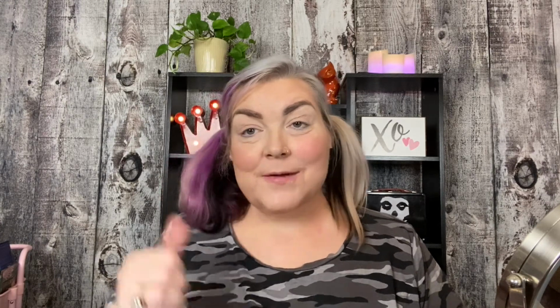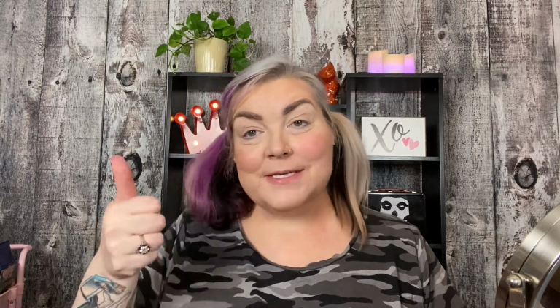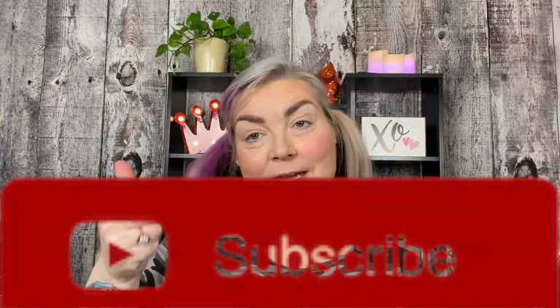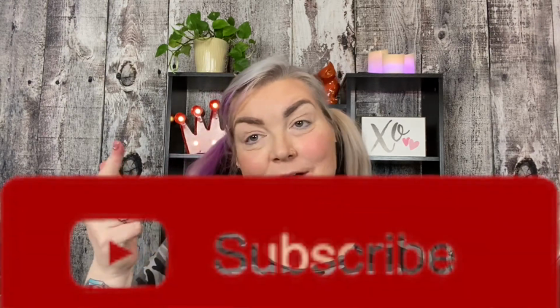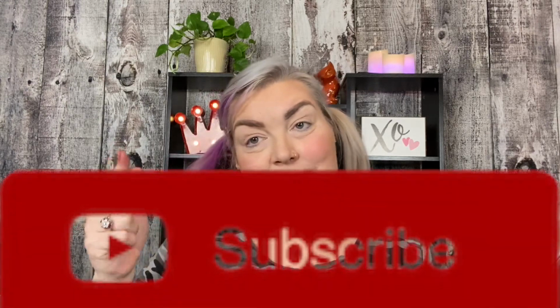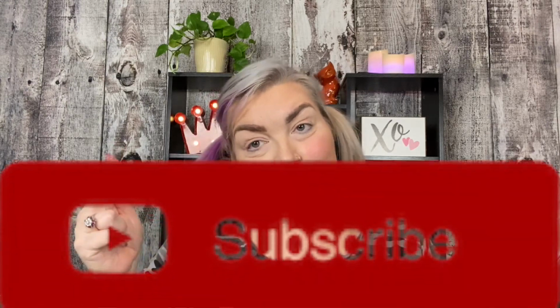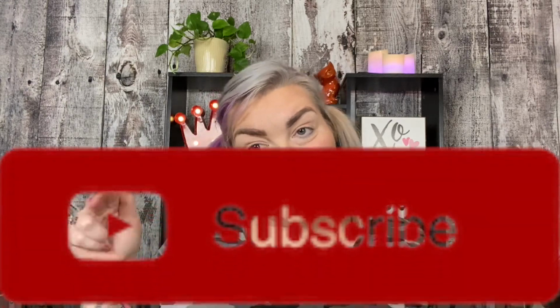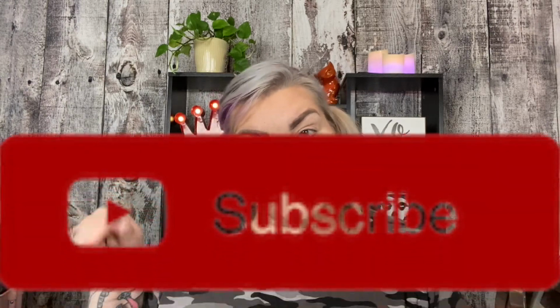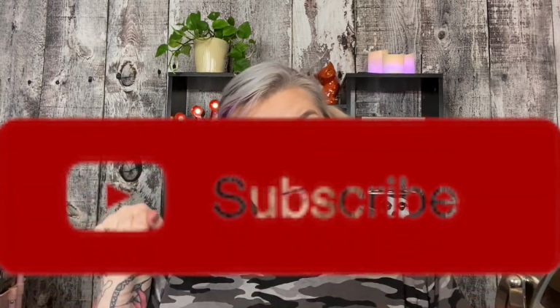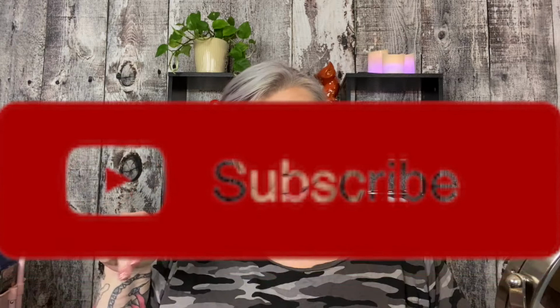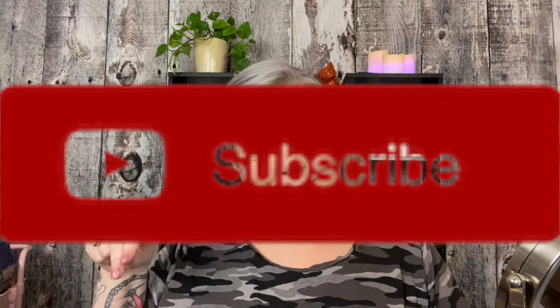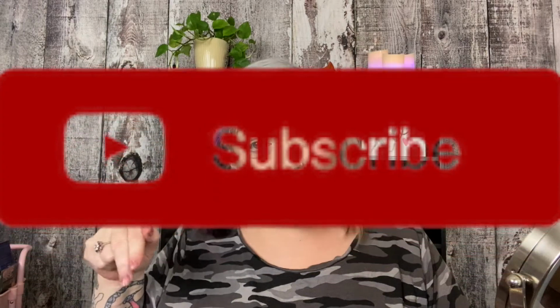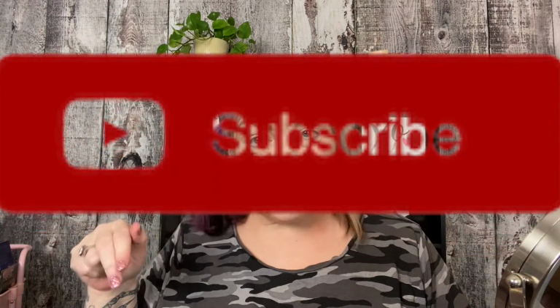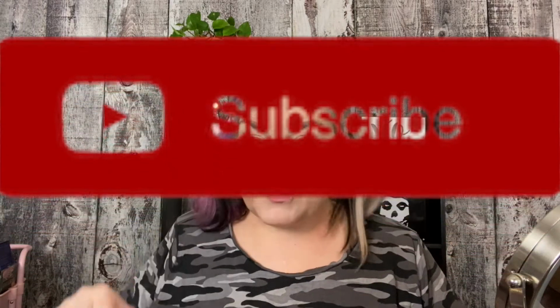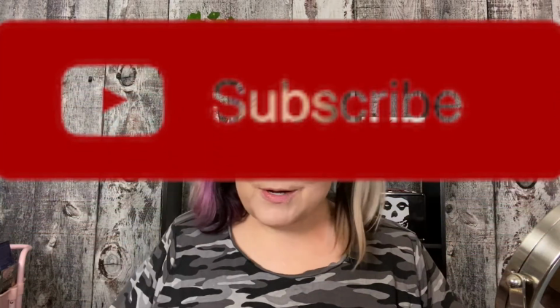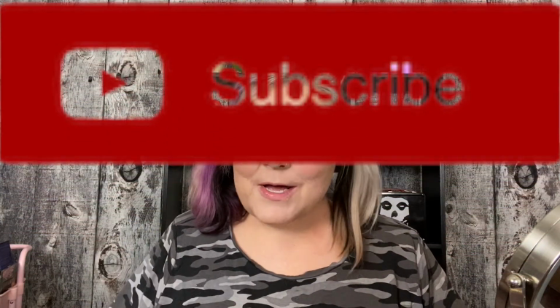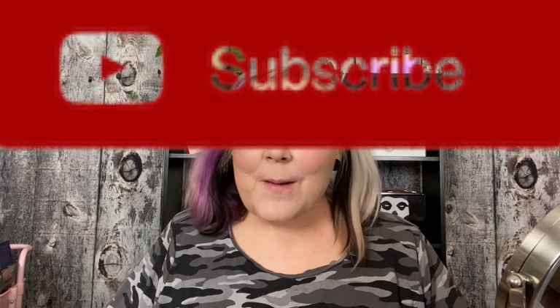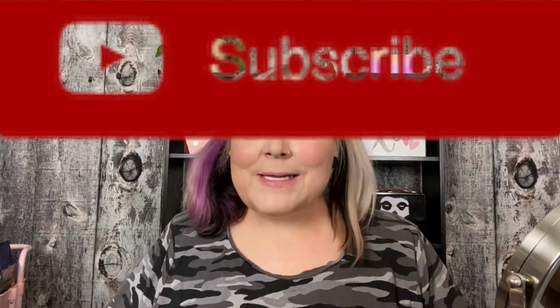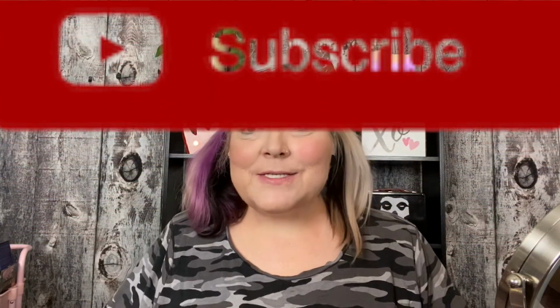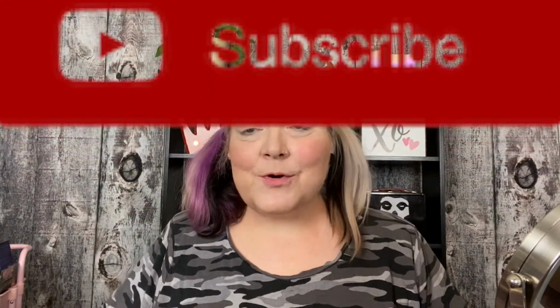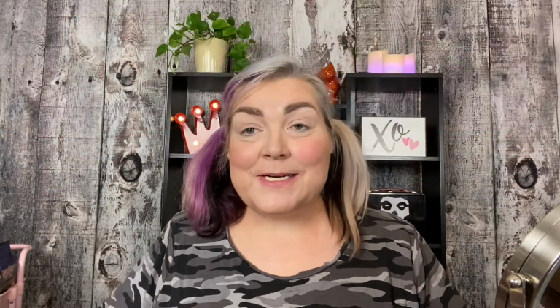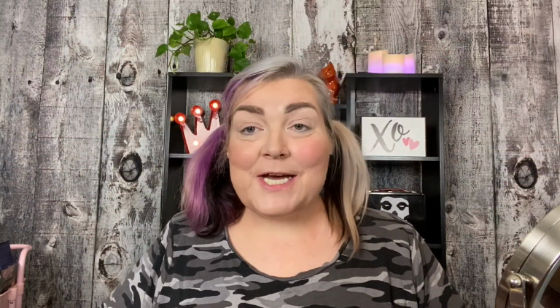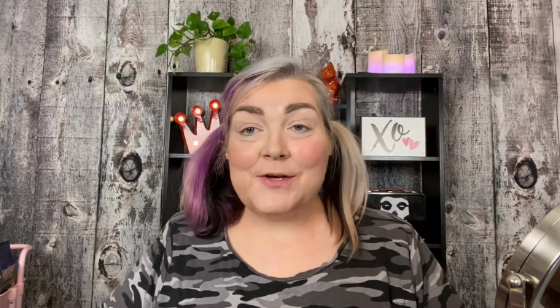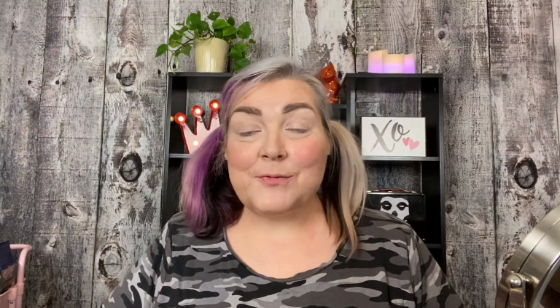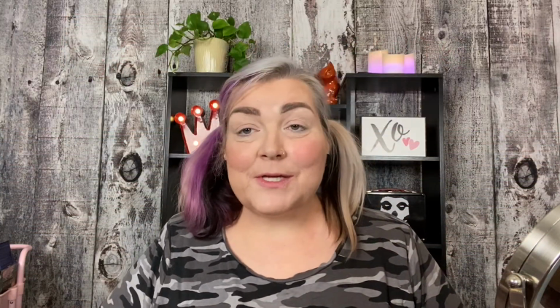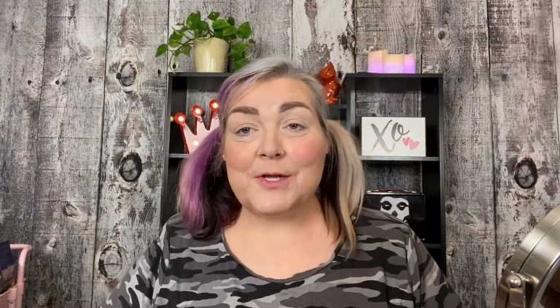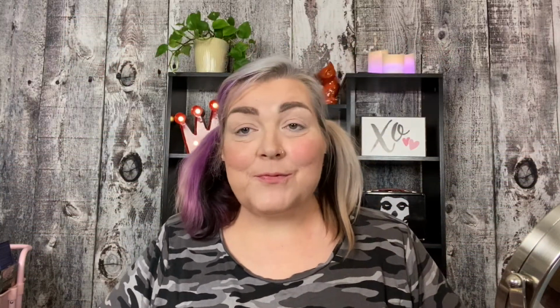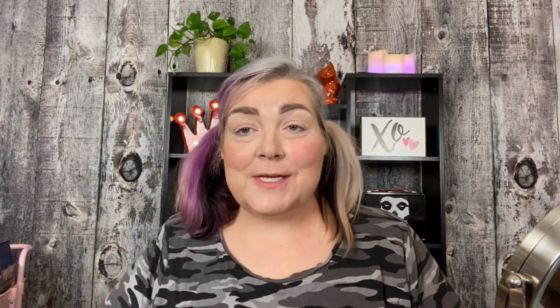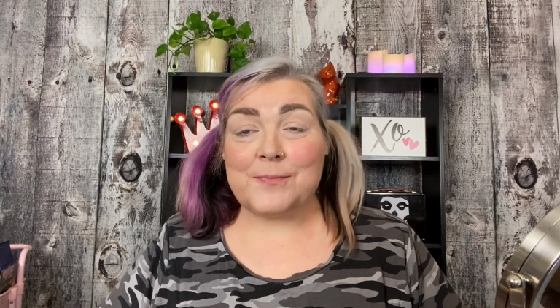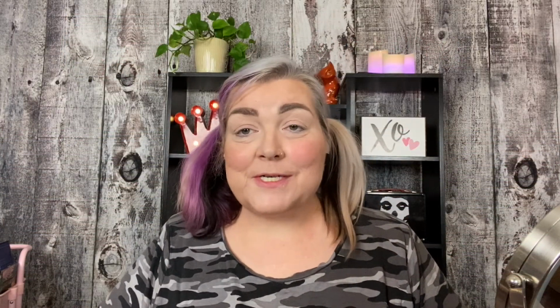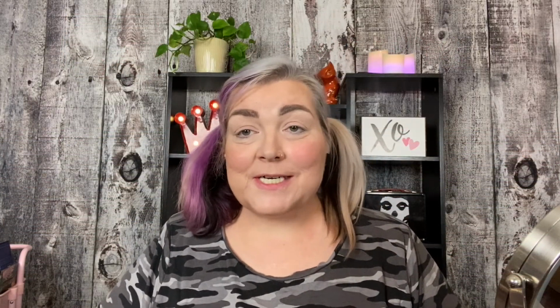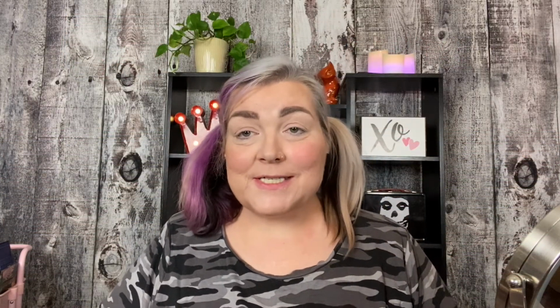Please like, comment, subscribe, and ring the bell down below. Please support my channel — I would really, really appreciate it.